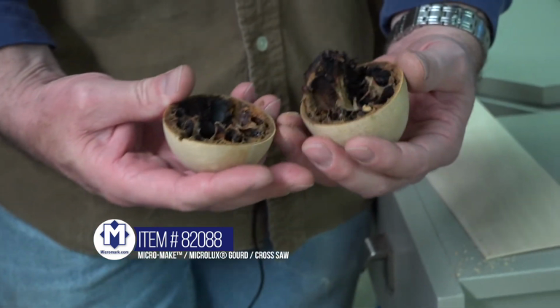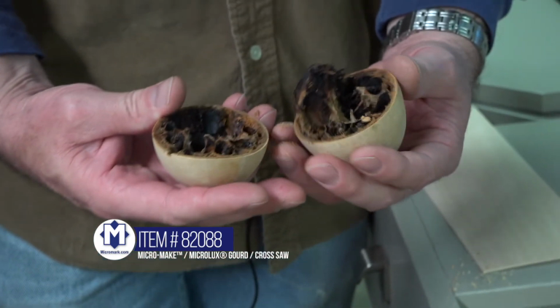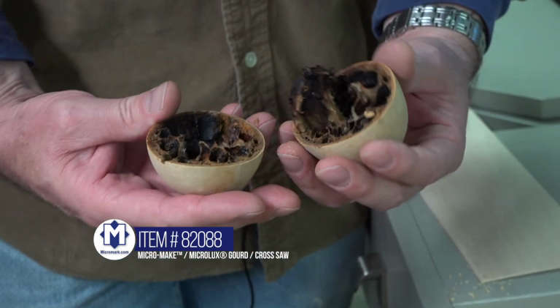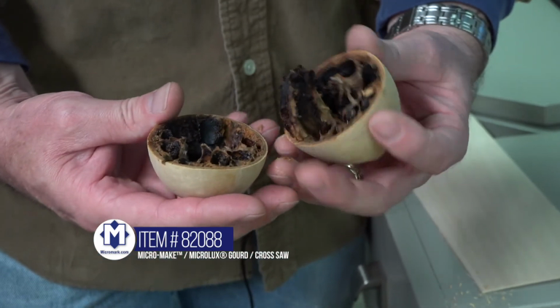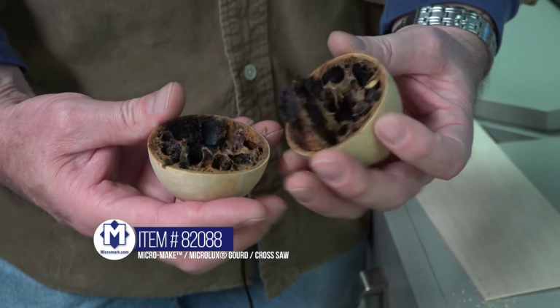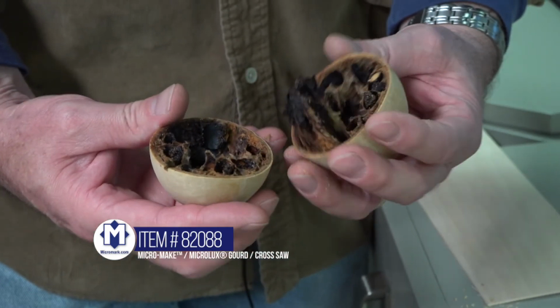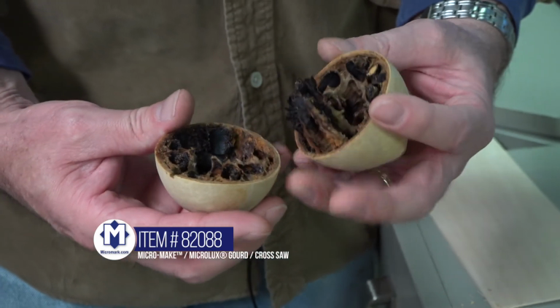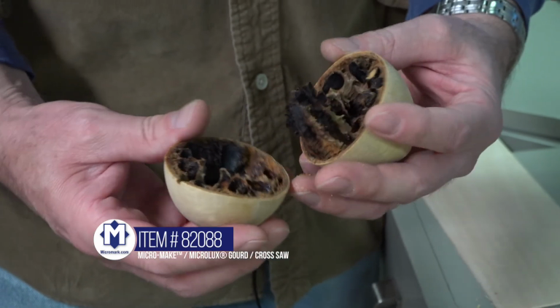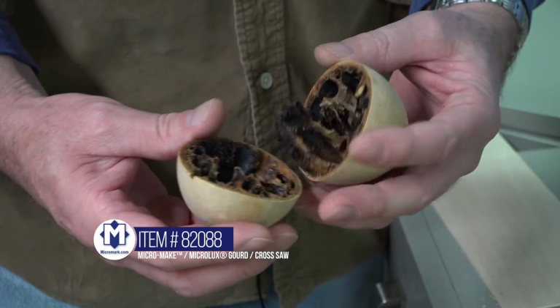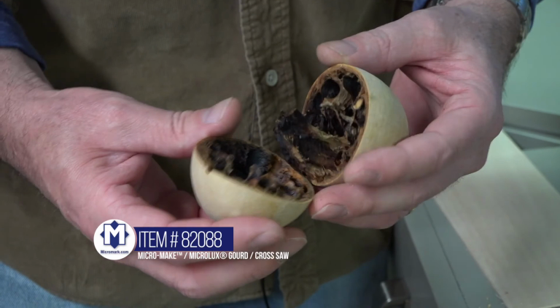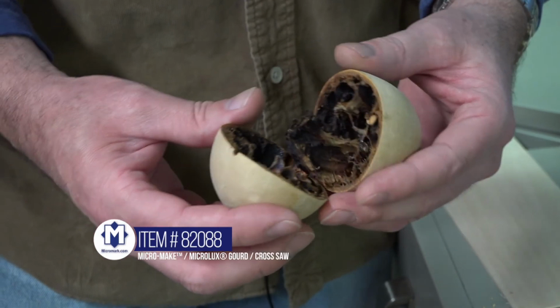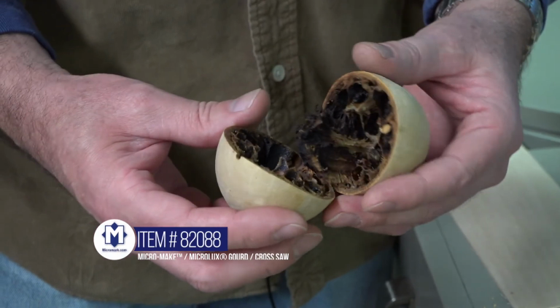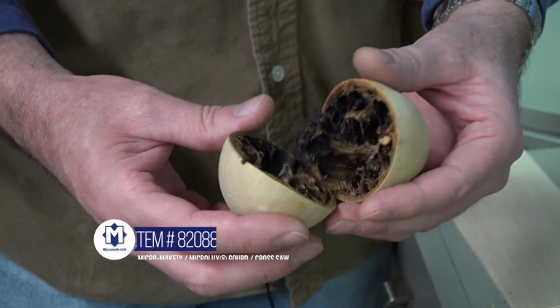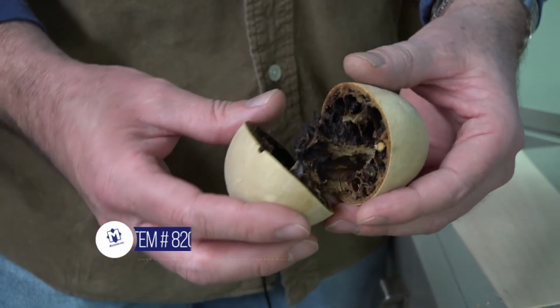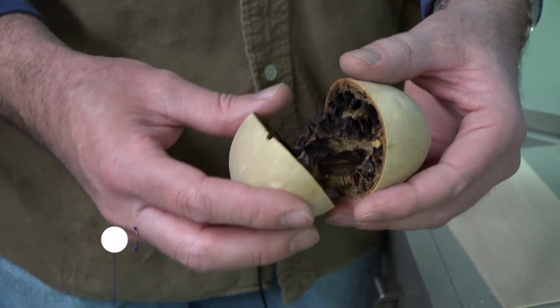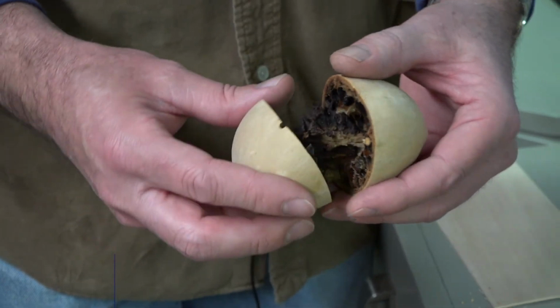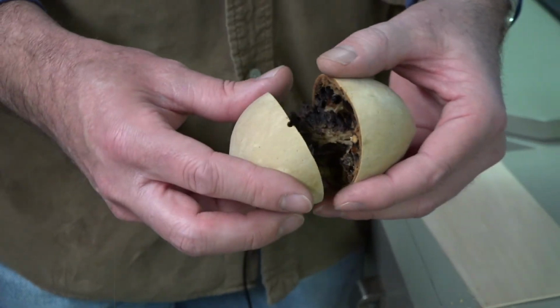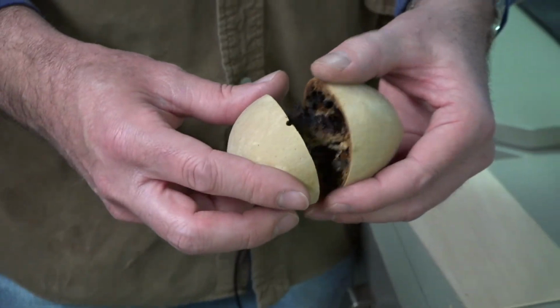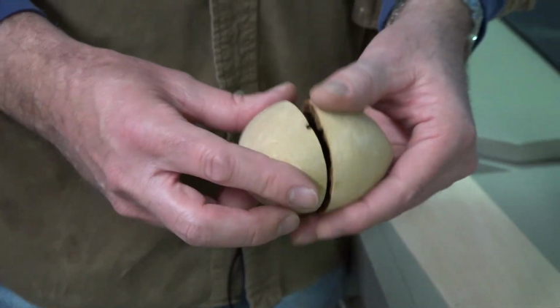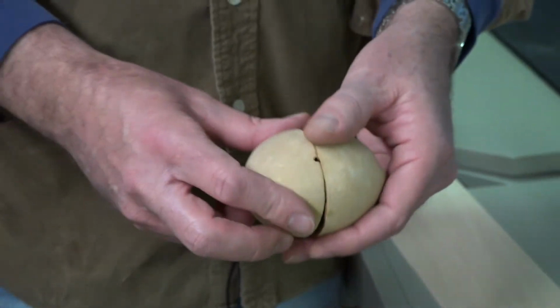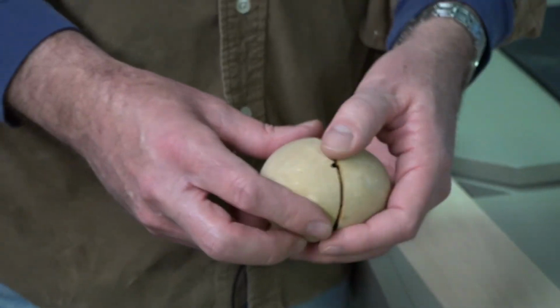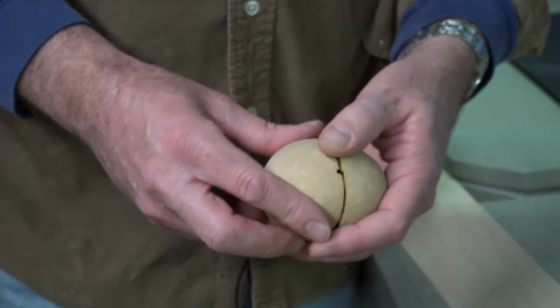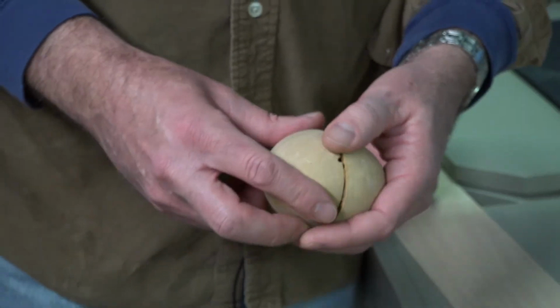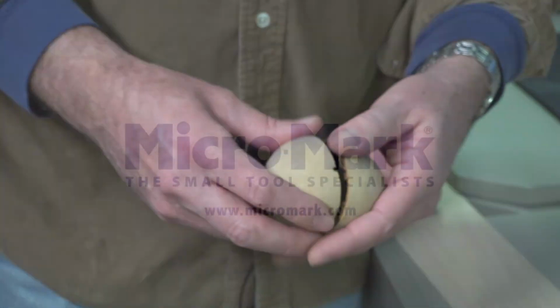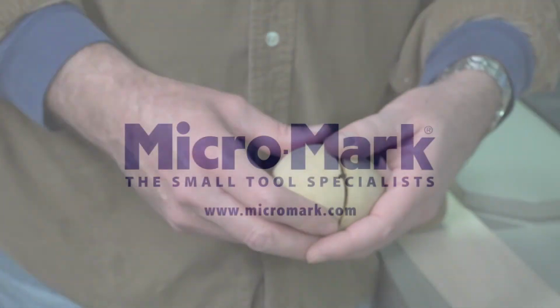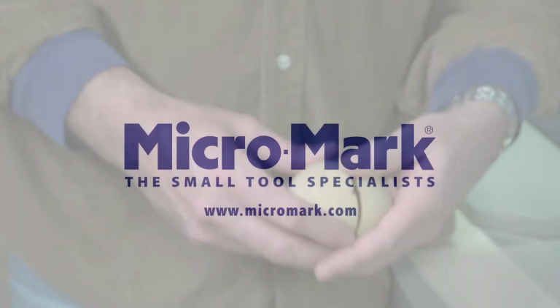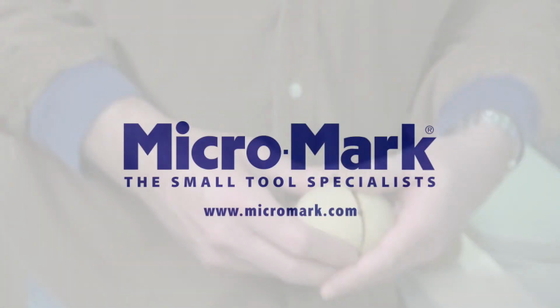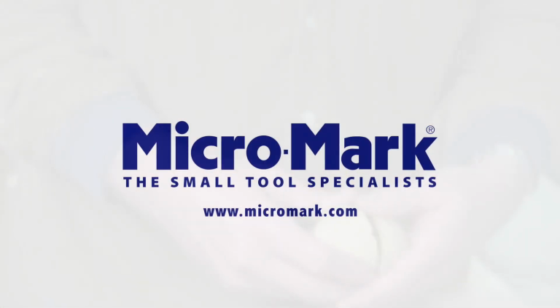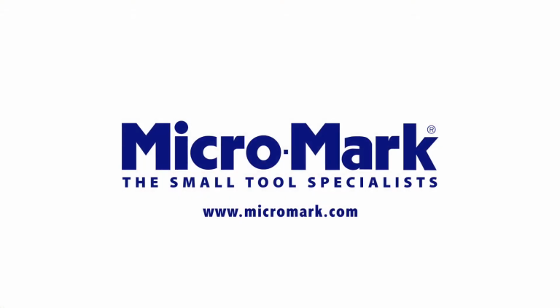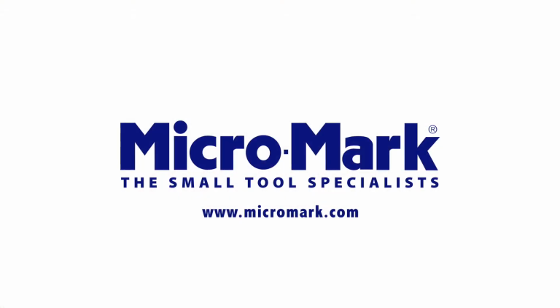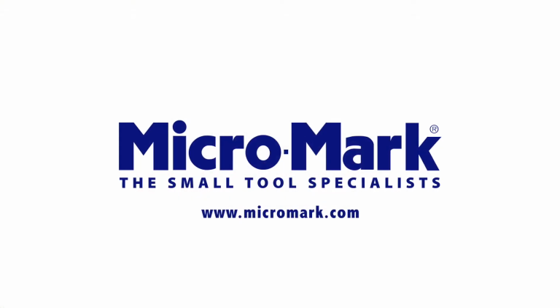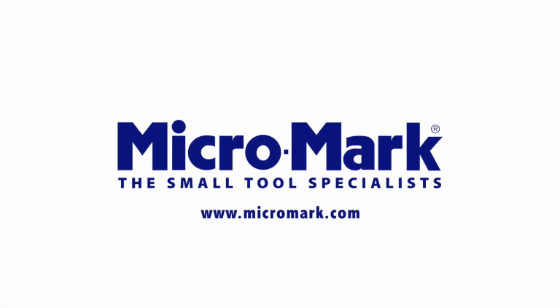Opened up some gourd — very cool. This is available through Micromark.com.